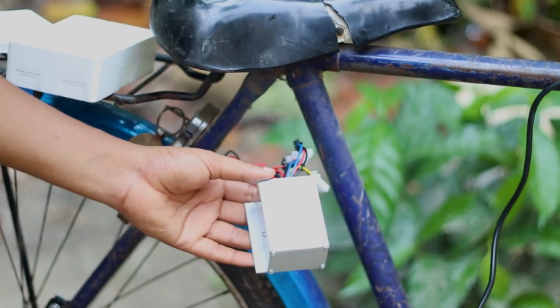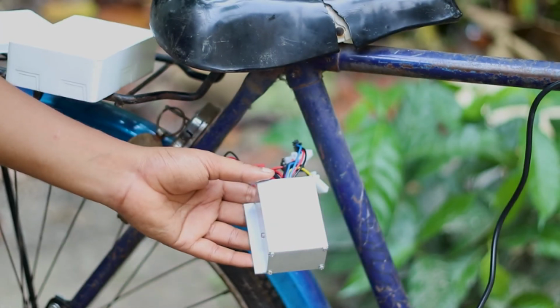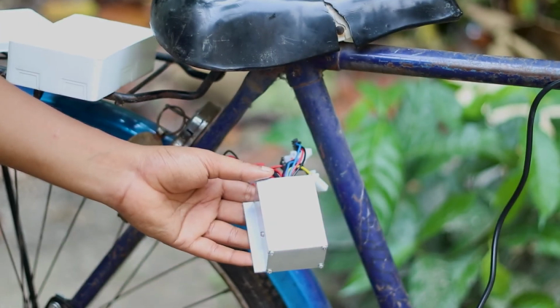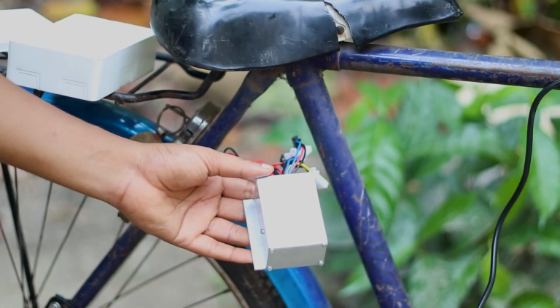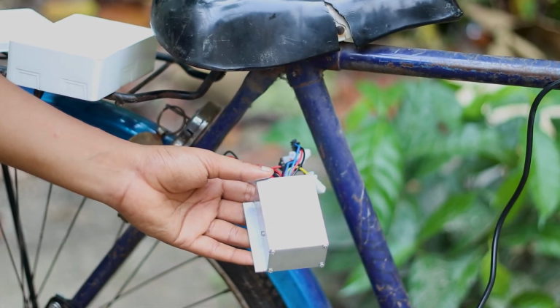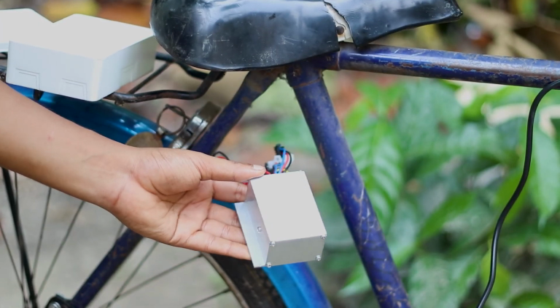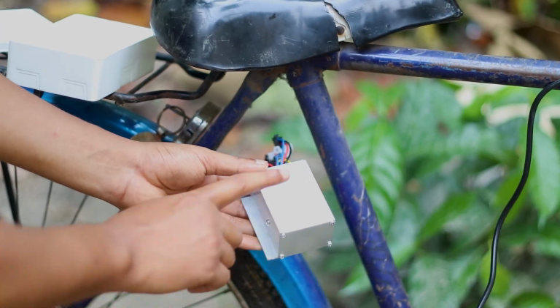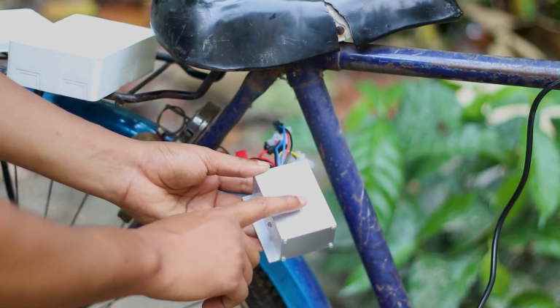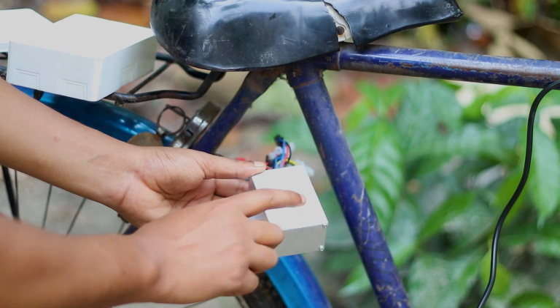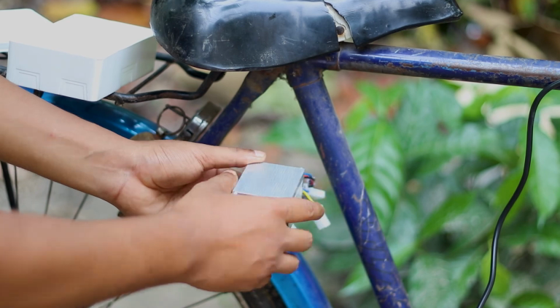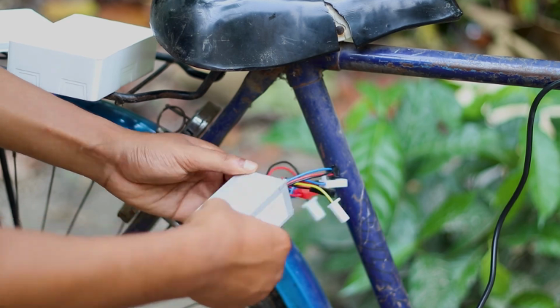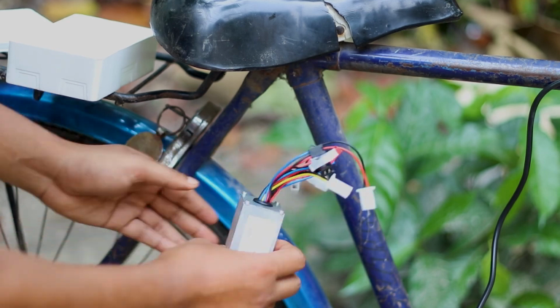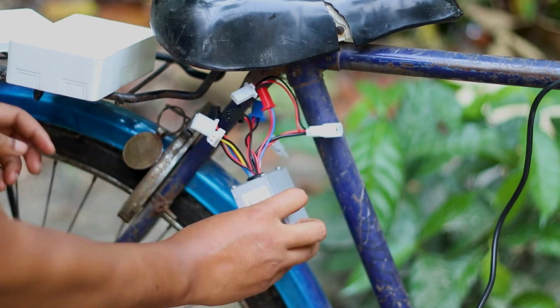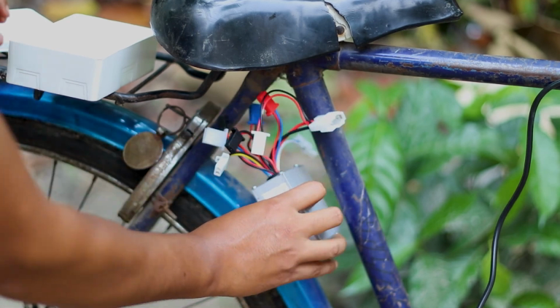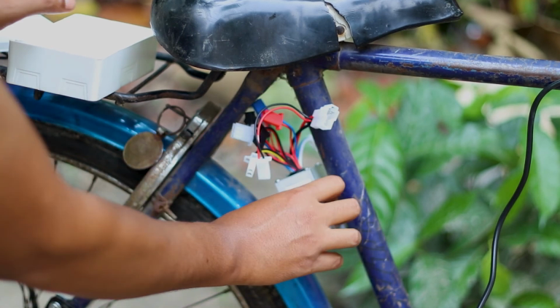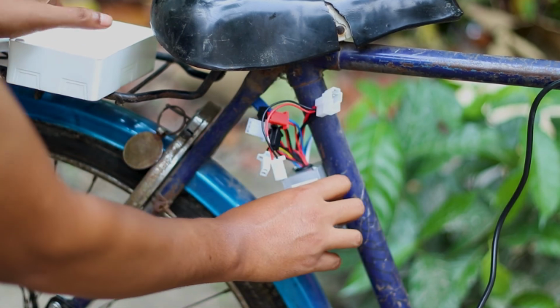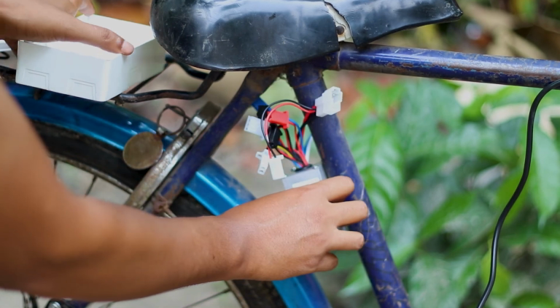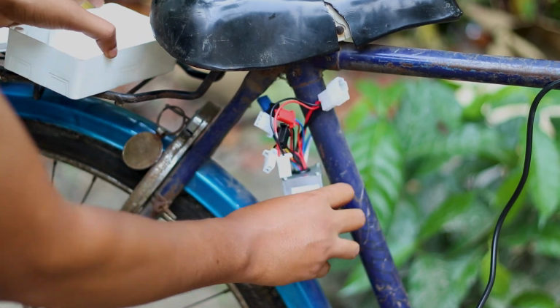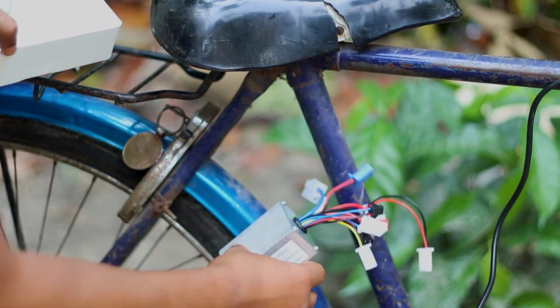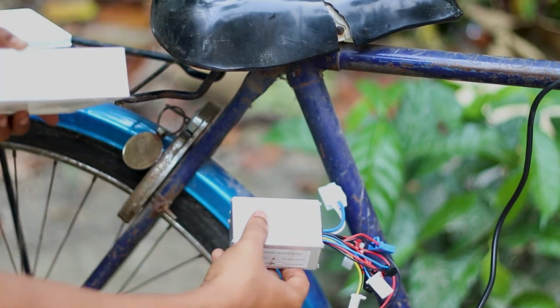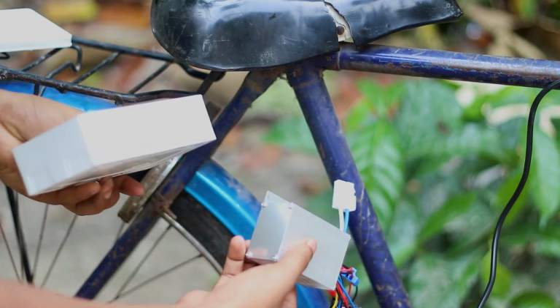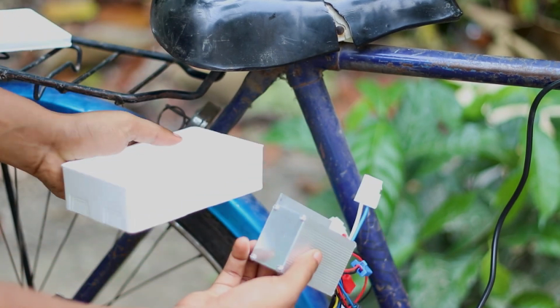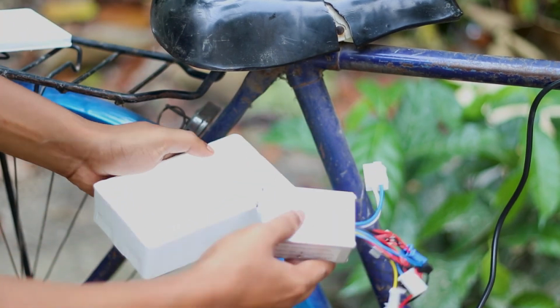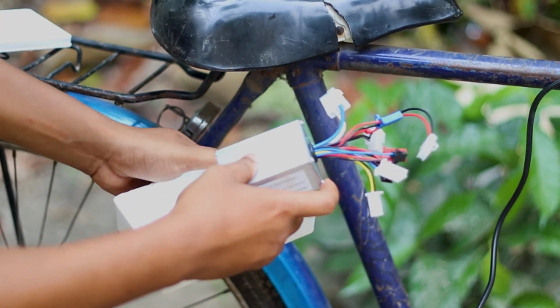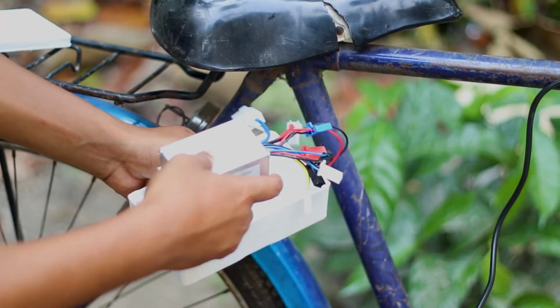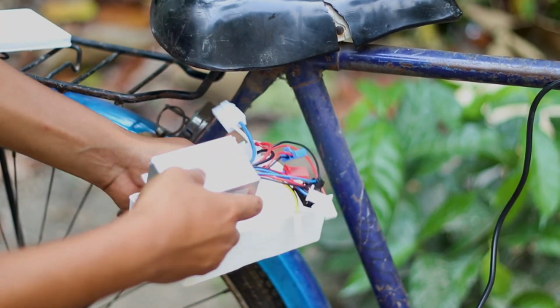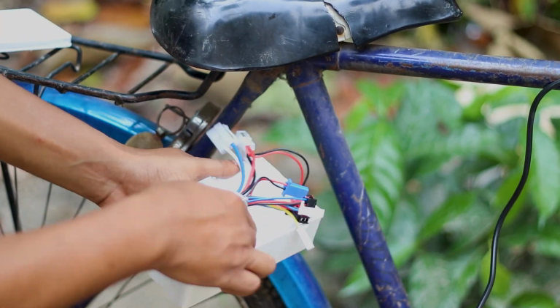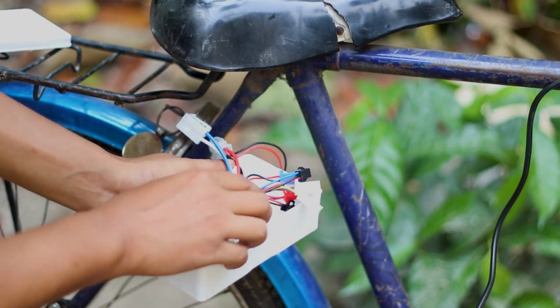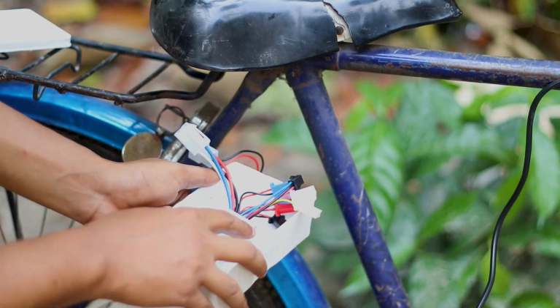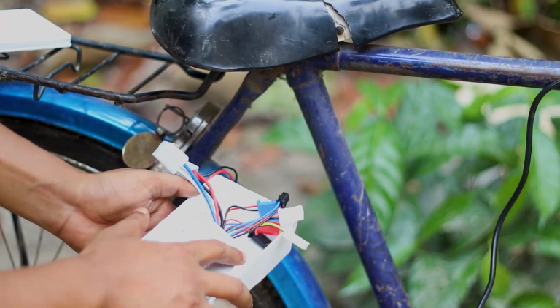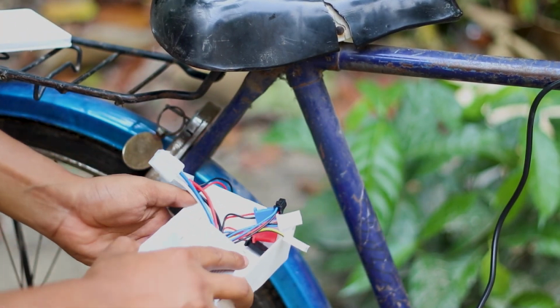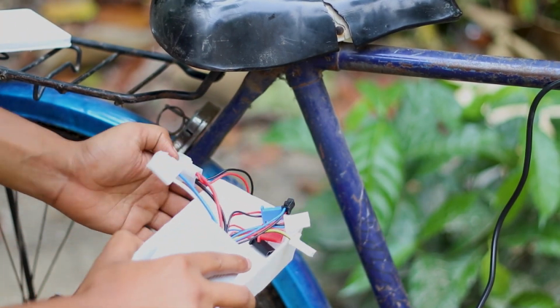This is our main controller. We will set it in a plastic box to protect it from rain.